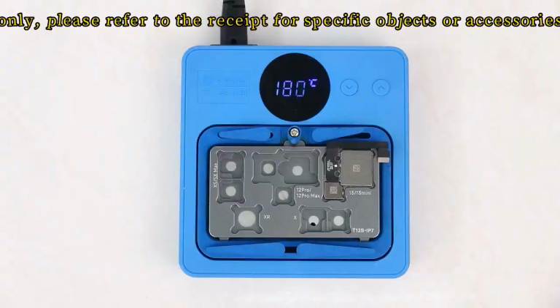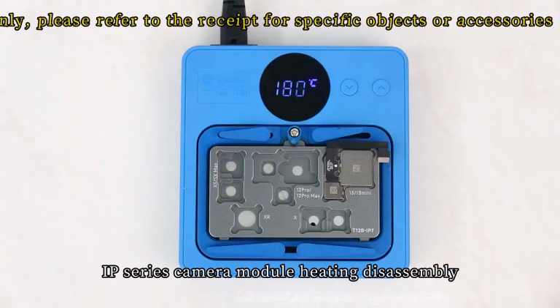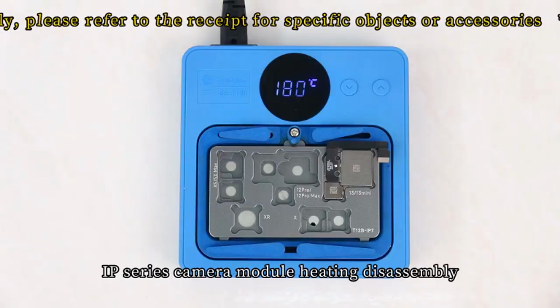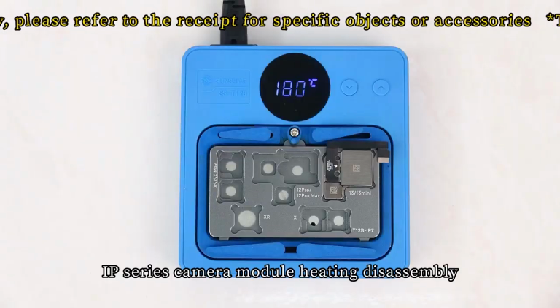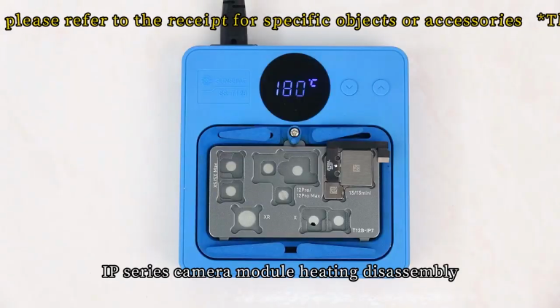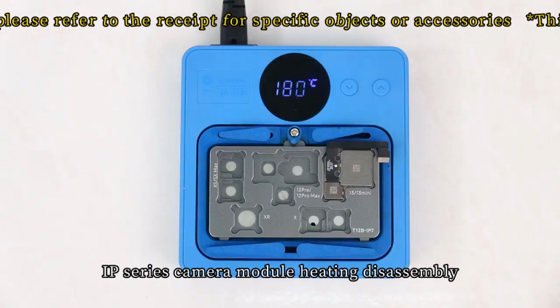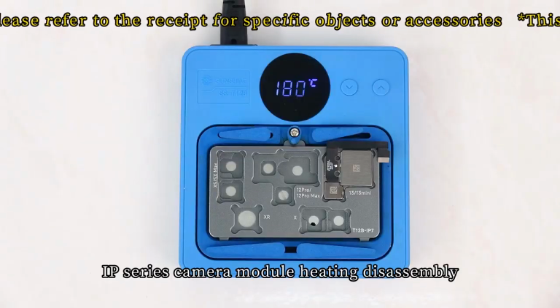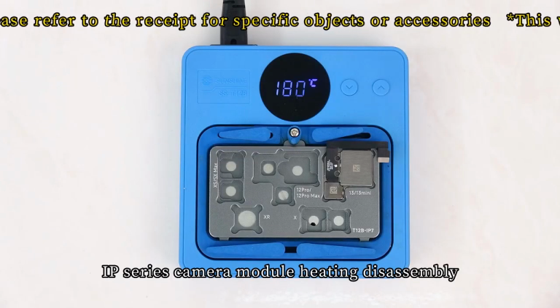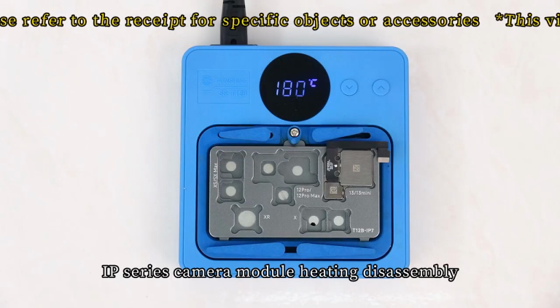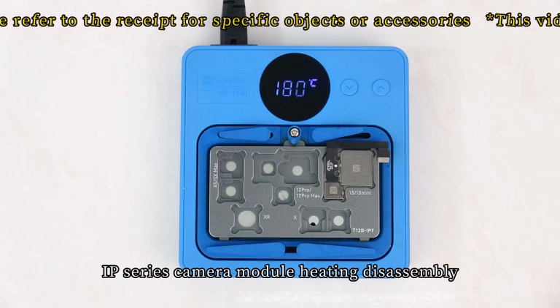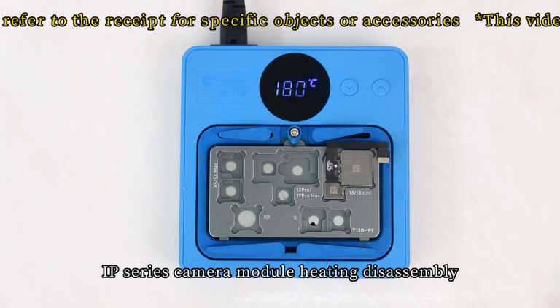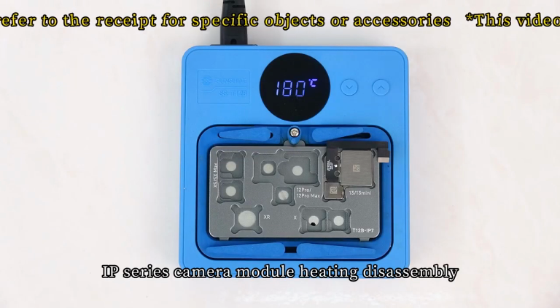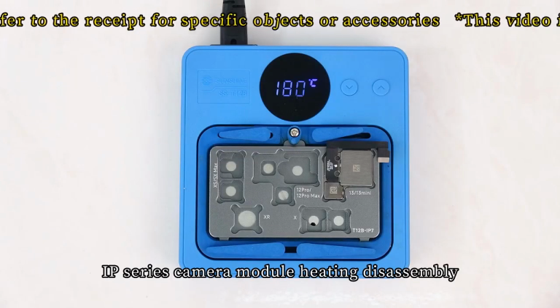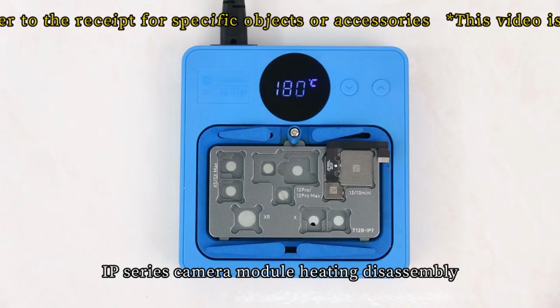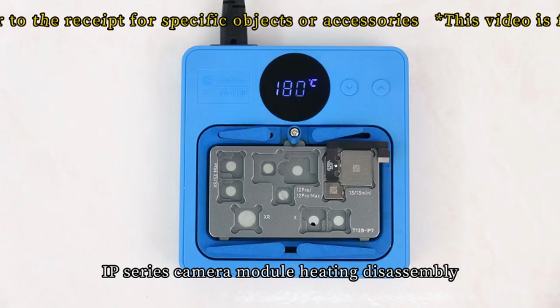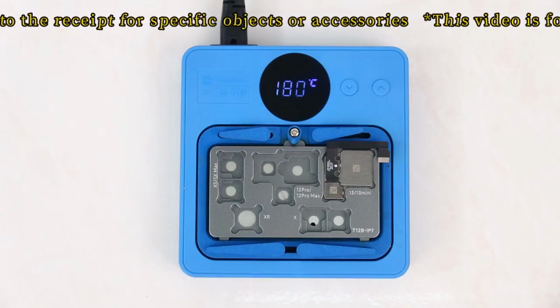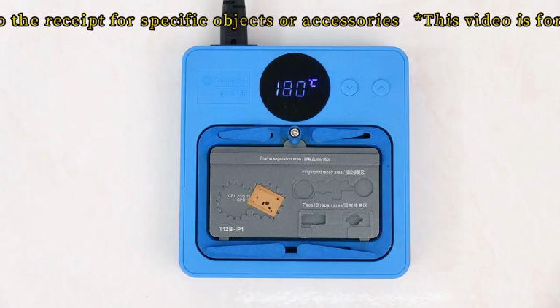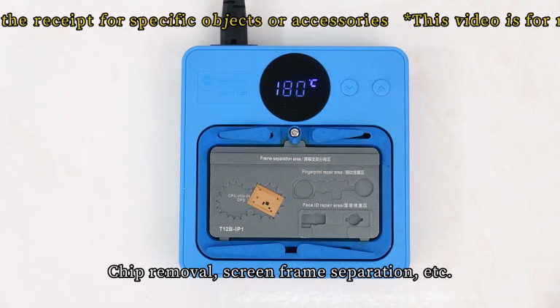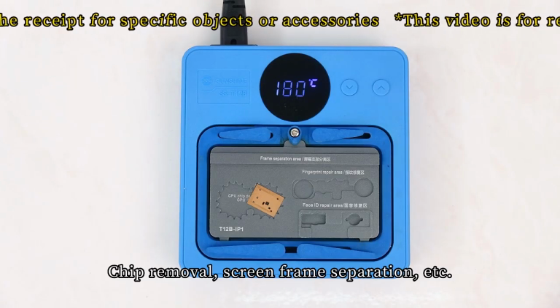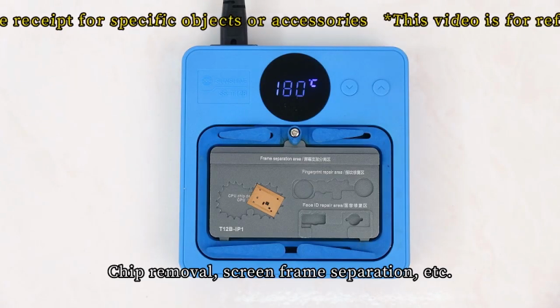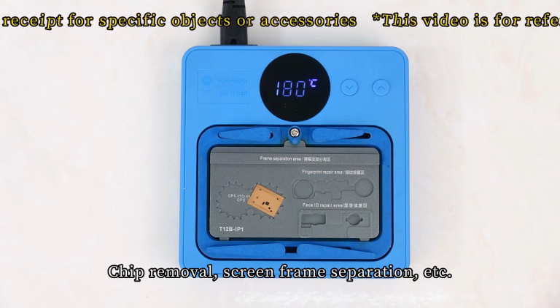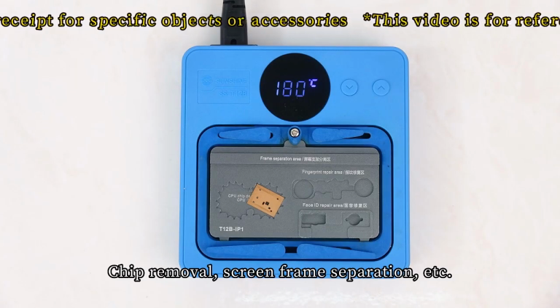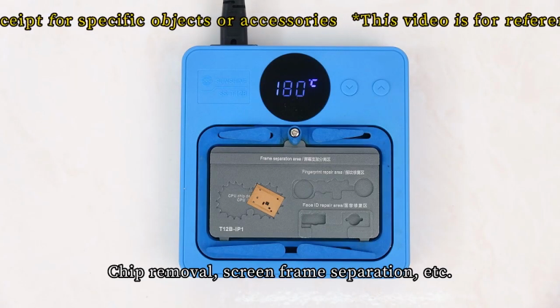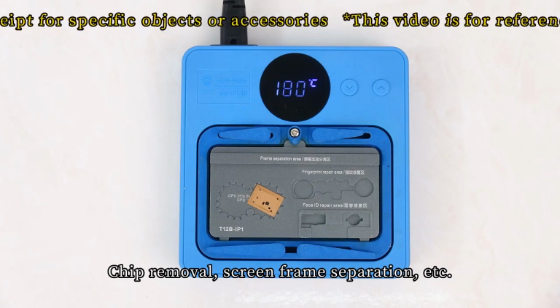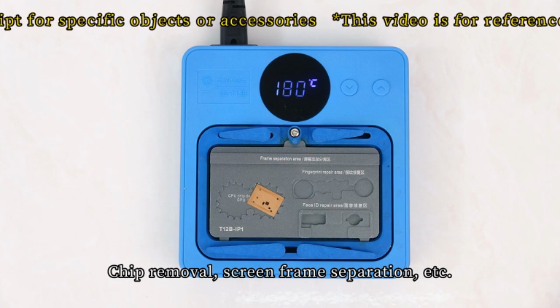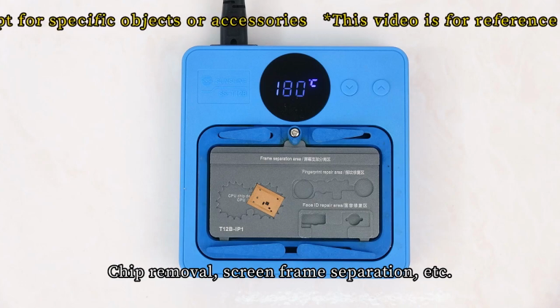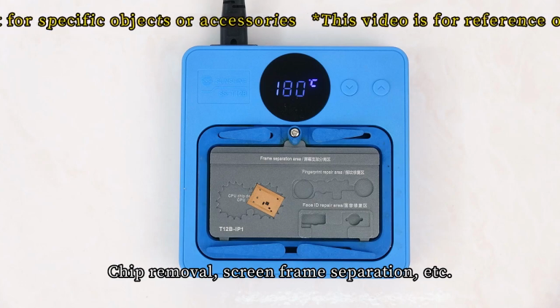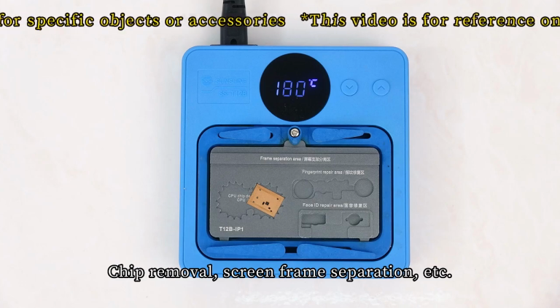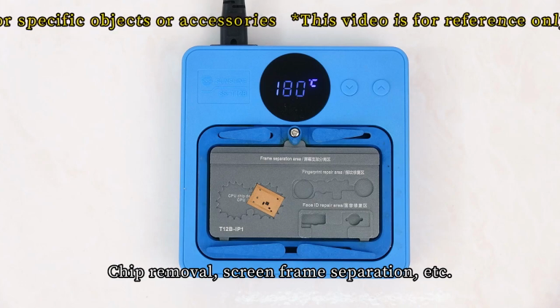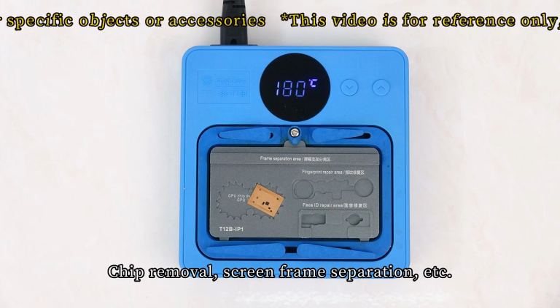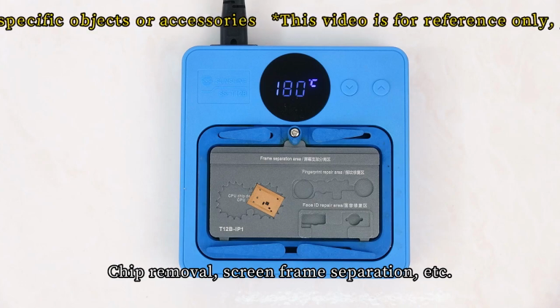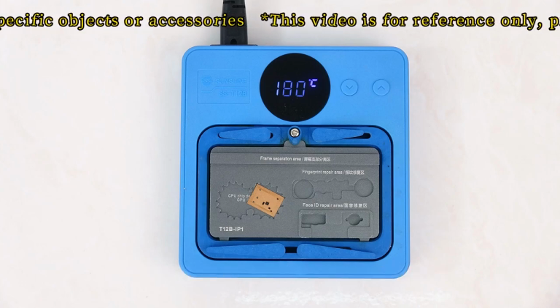Applications include: IP series camera module heating disassembly, chip removal, screen frame separation, and more.